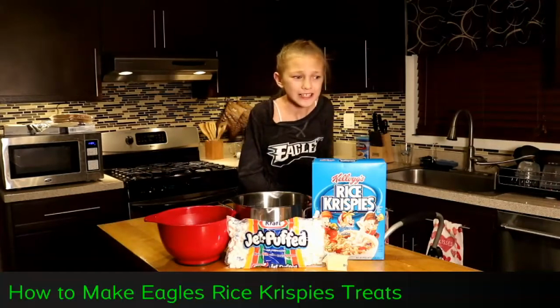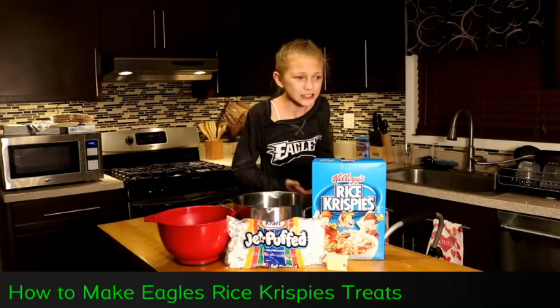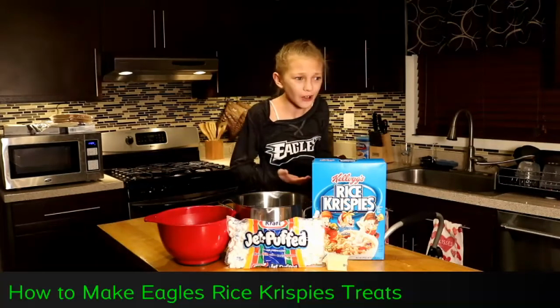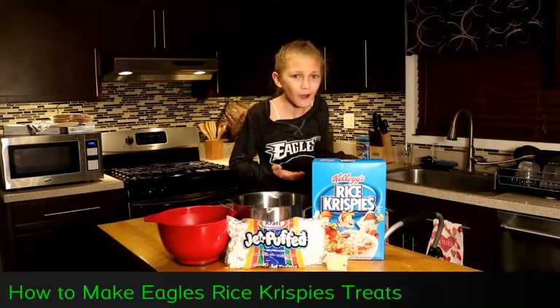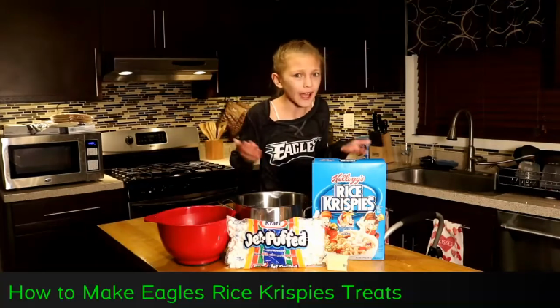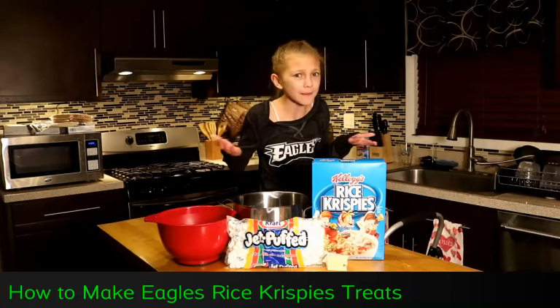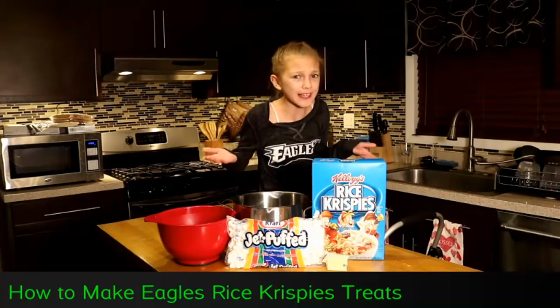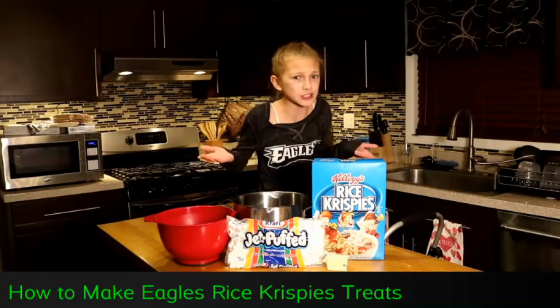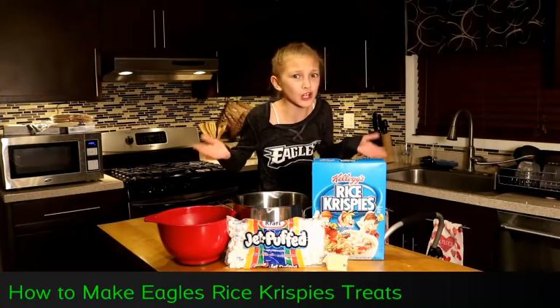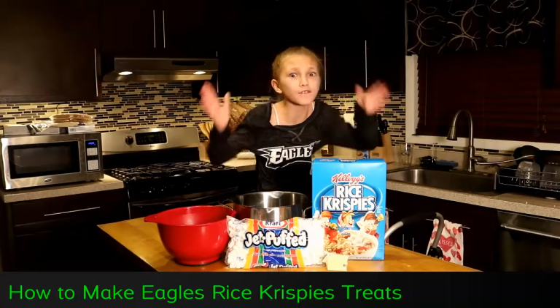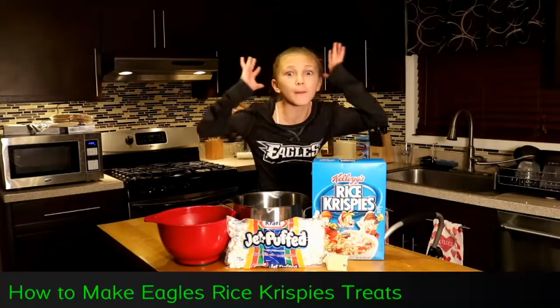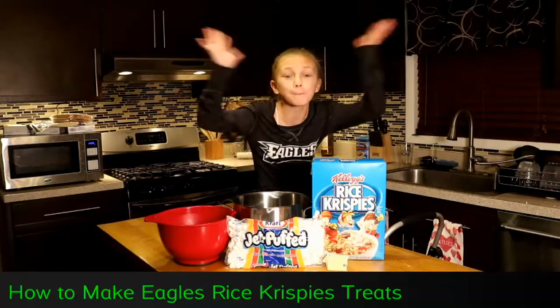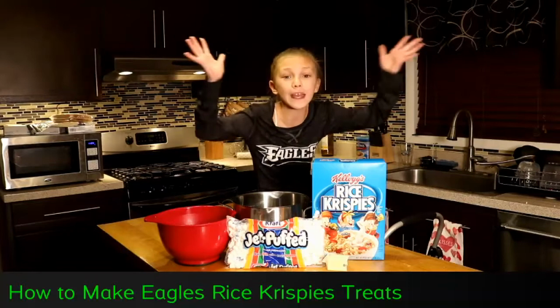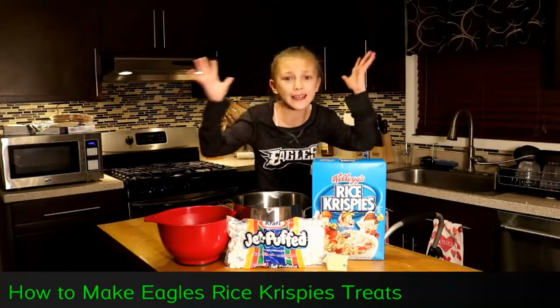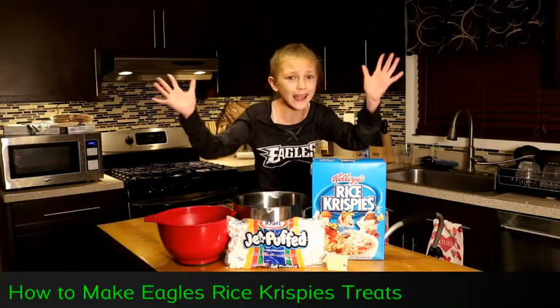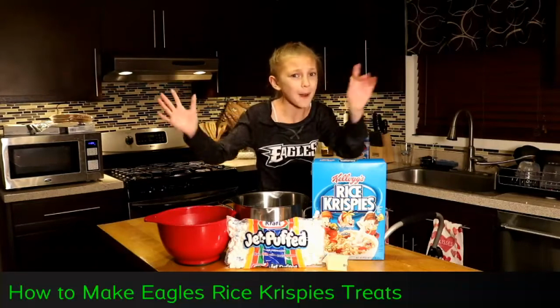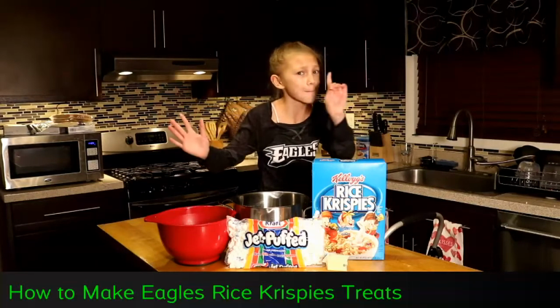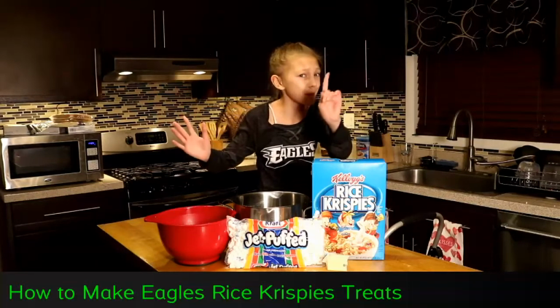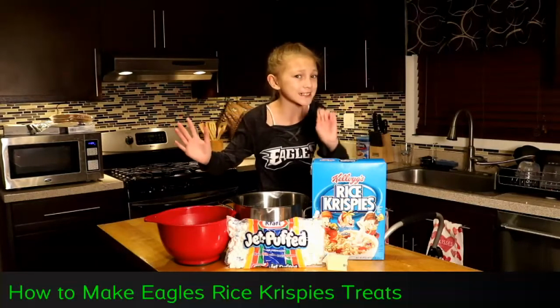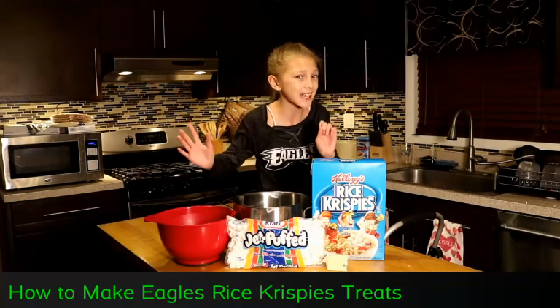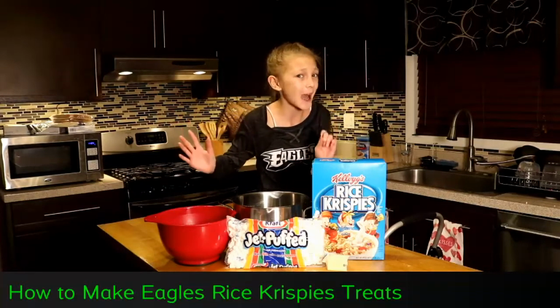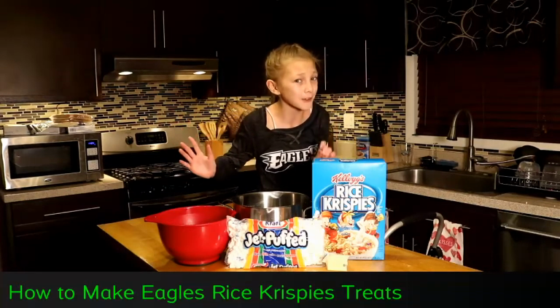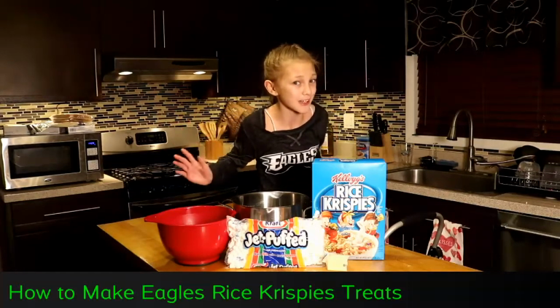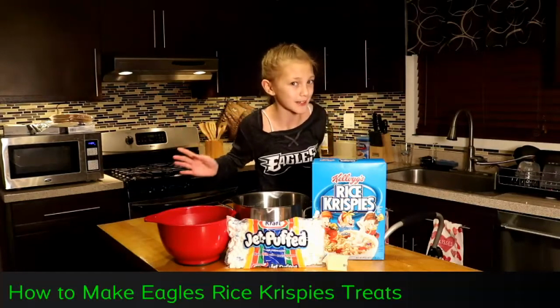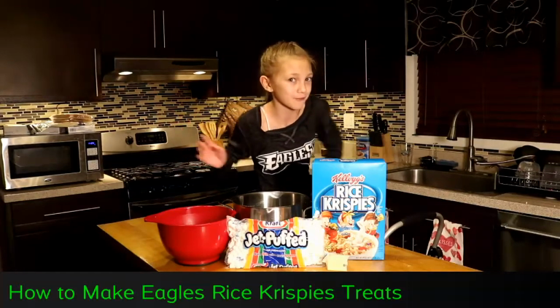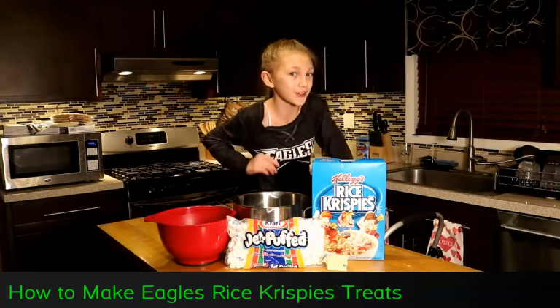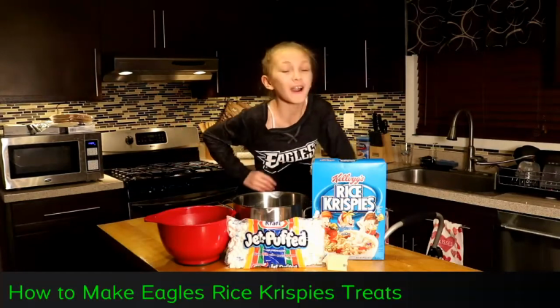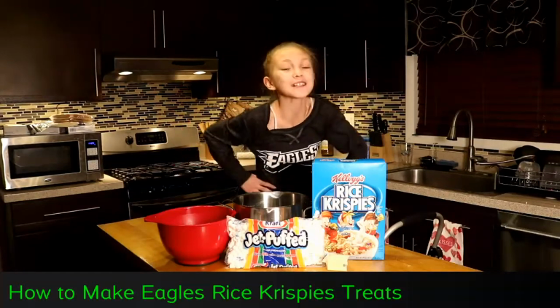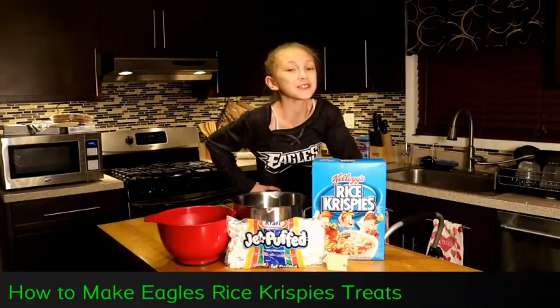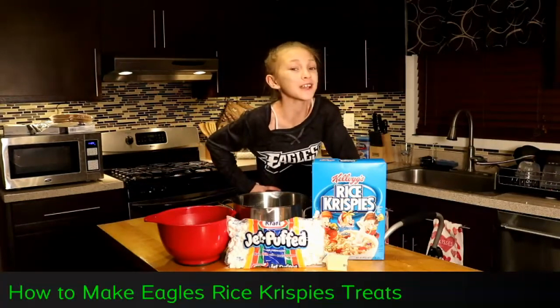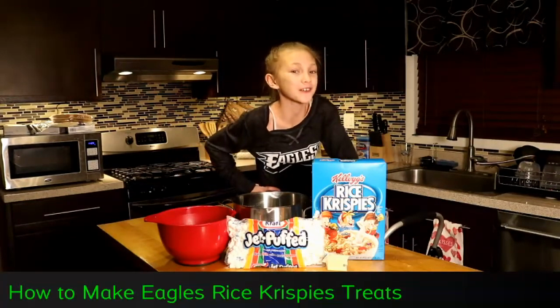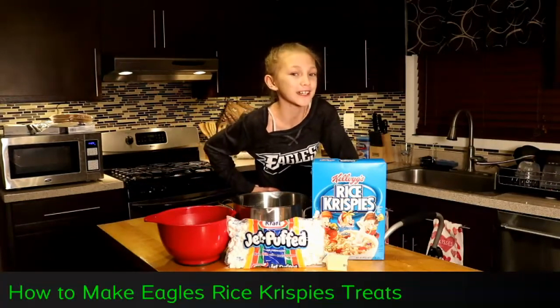So I am making a dessert for the big game, but I'm also adding a few extra ingredients.